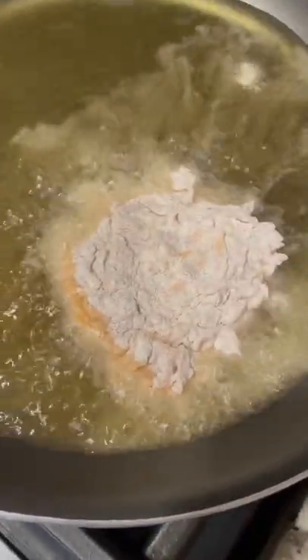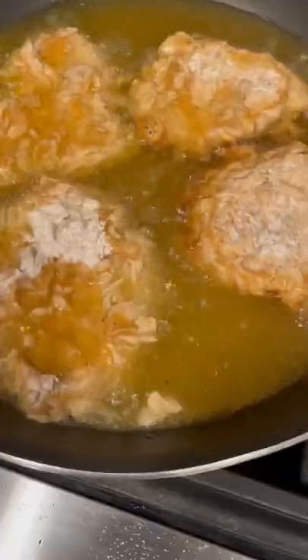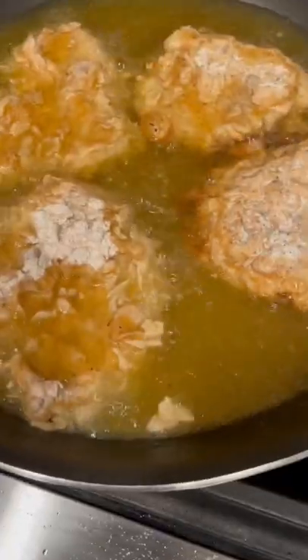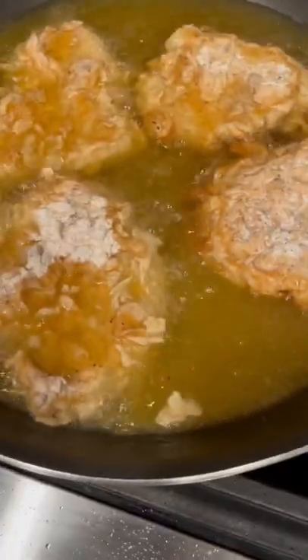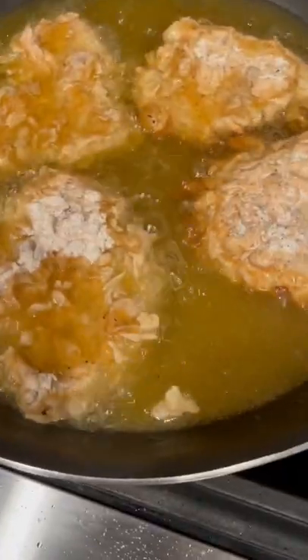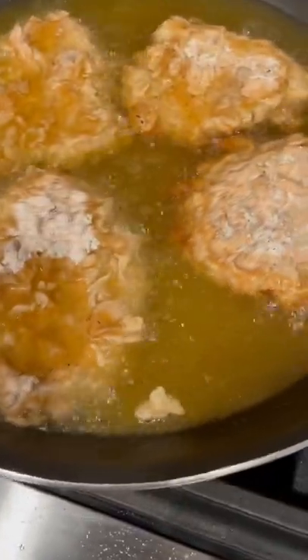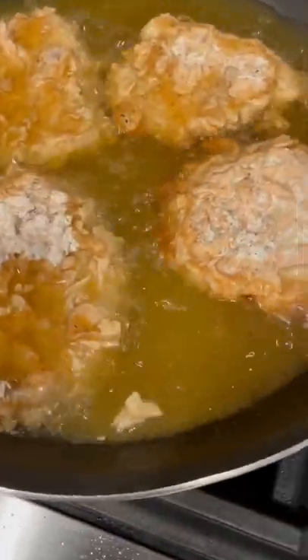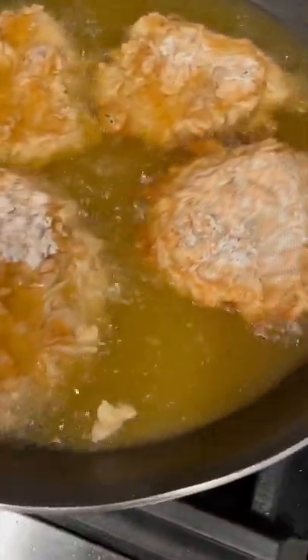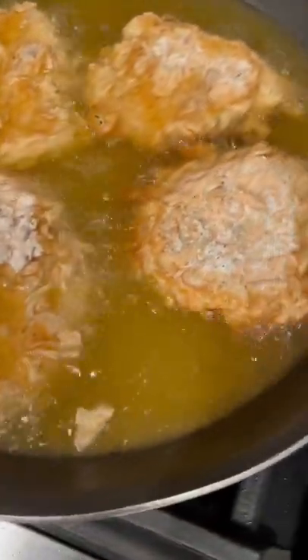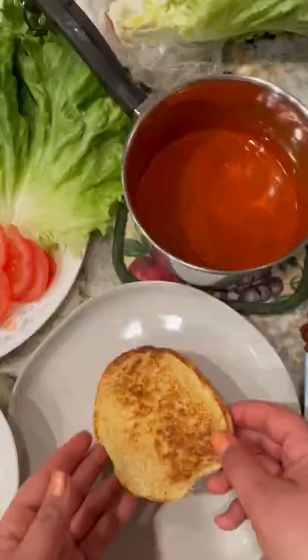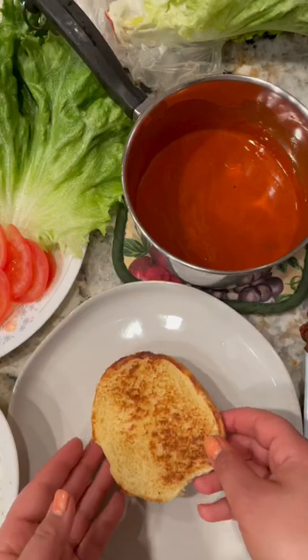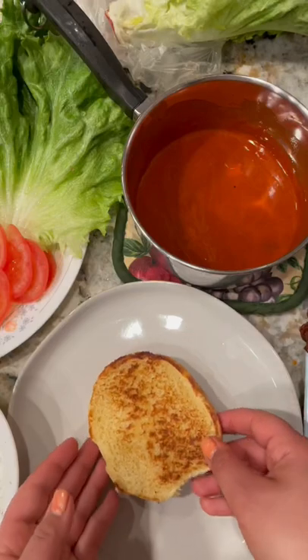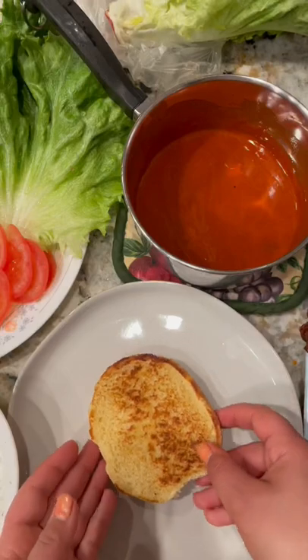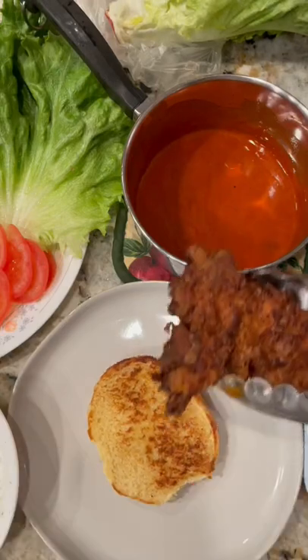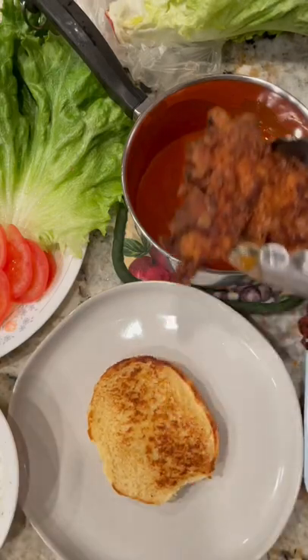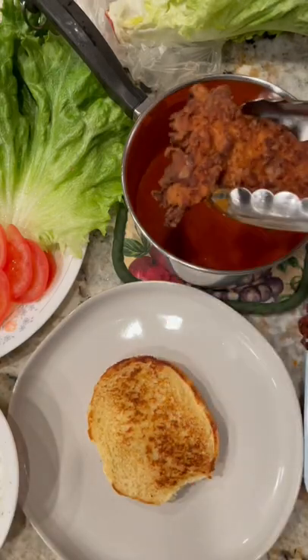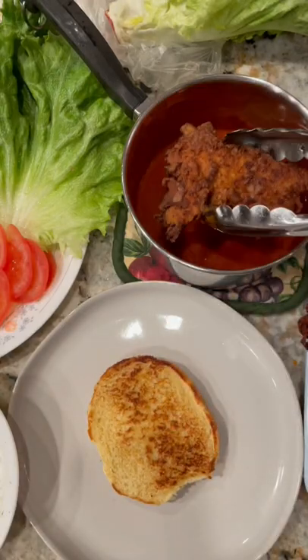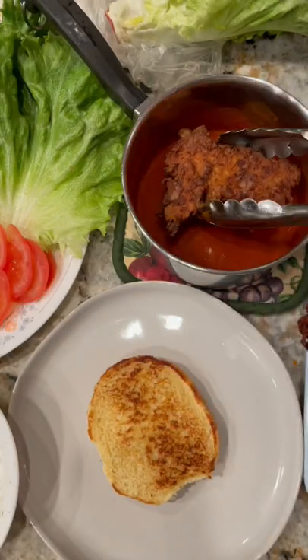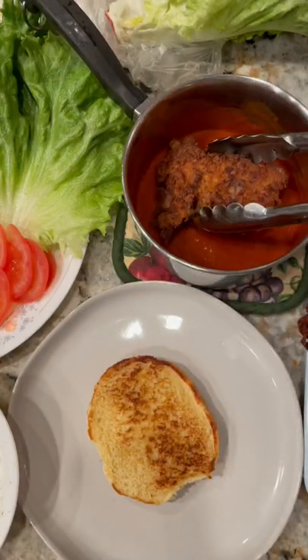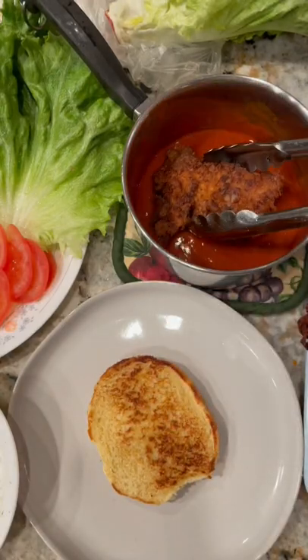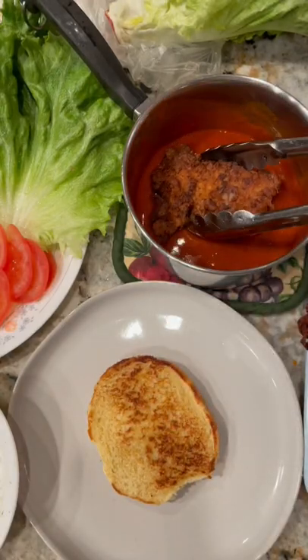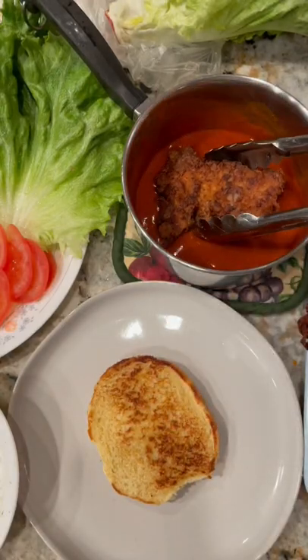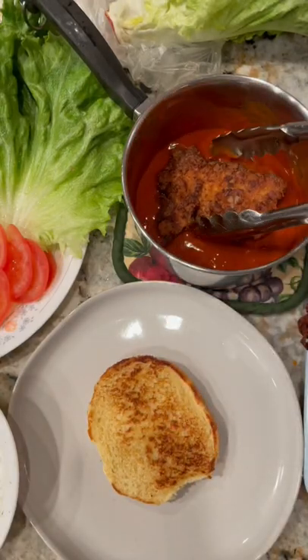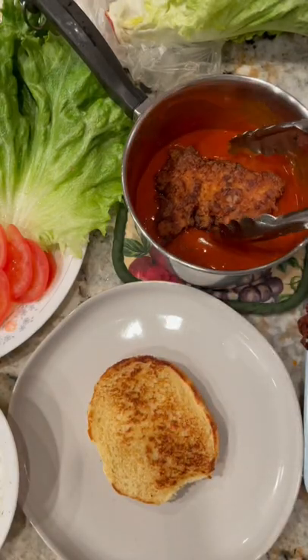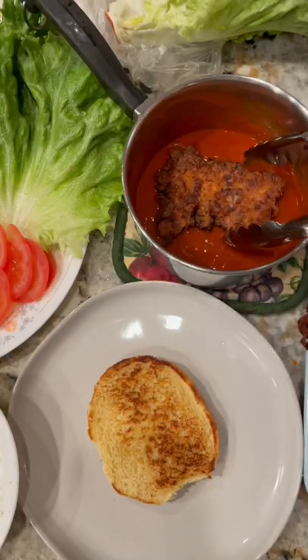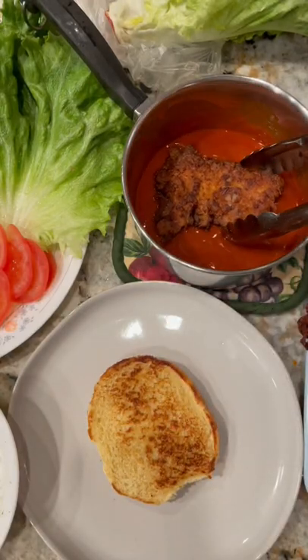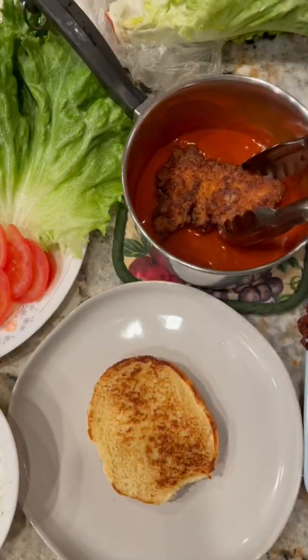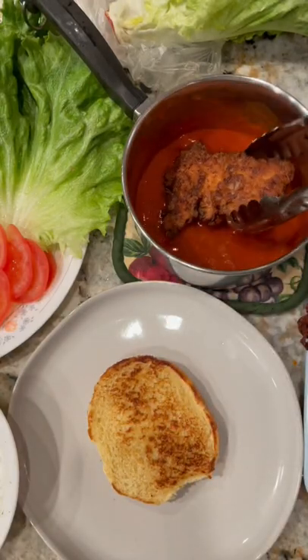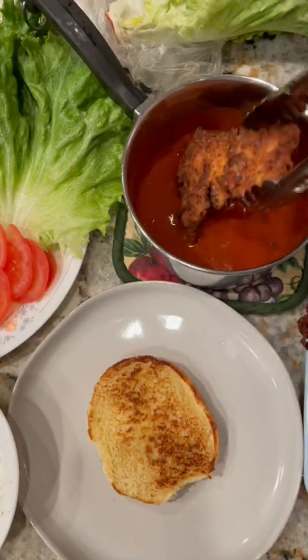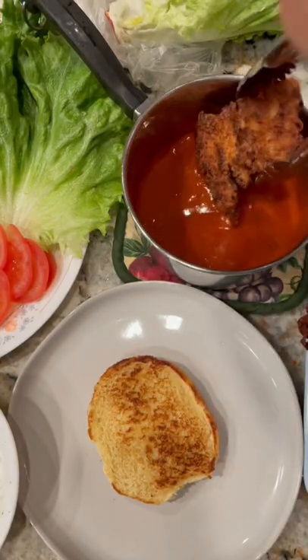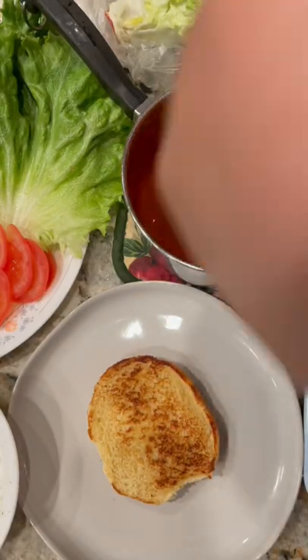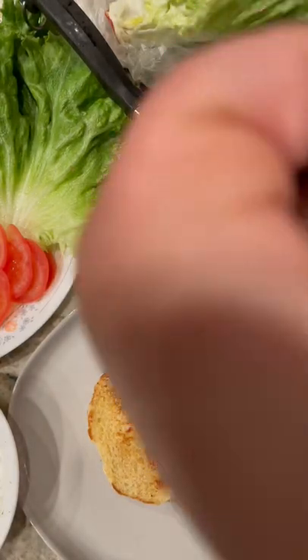Add the coated chicken directly into your hot oil. Once they're golden and crispy, remove and place on a cooling rack.